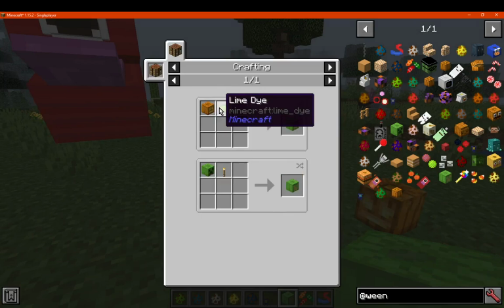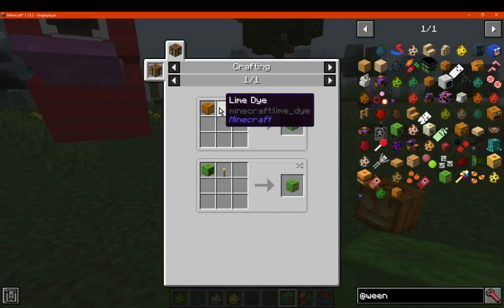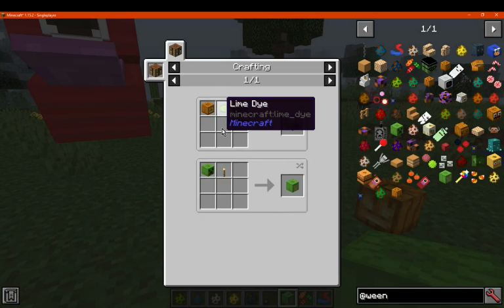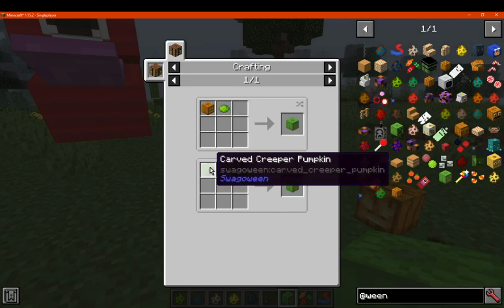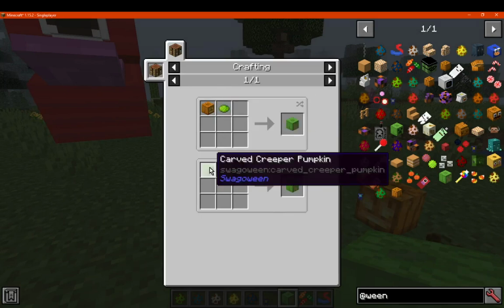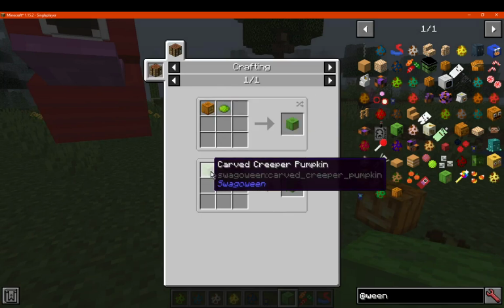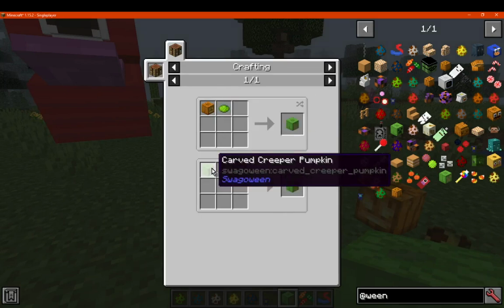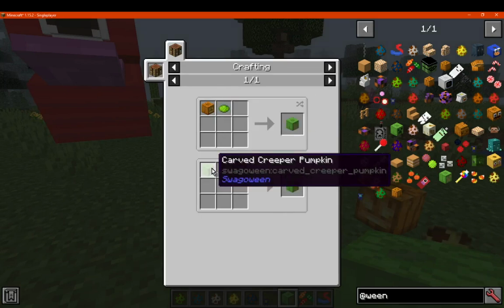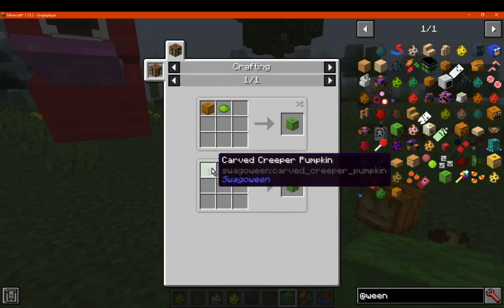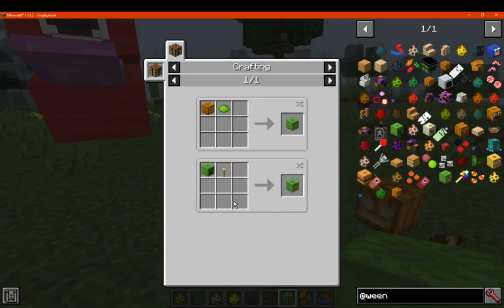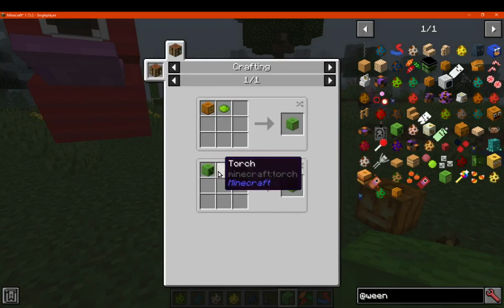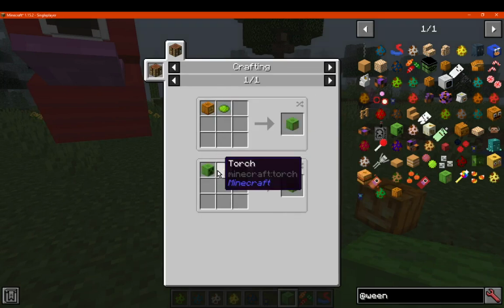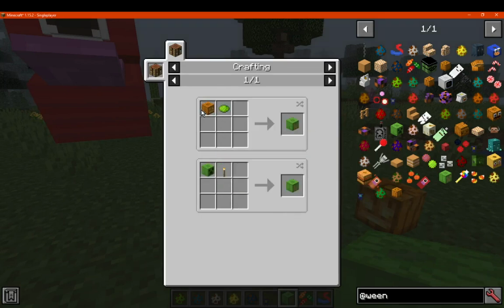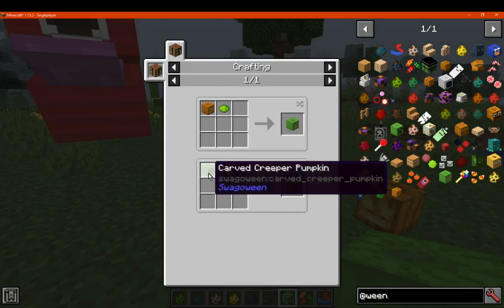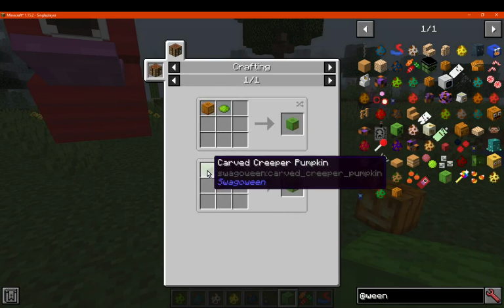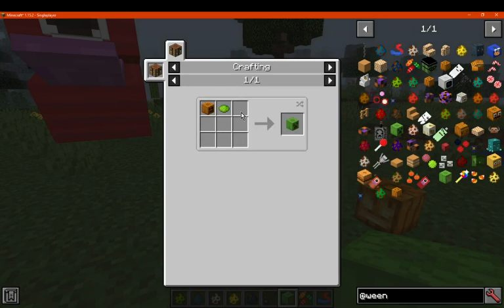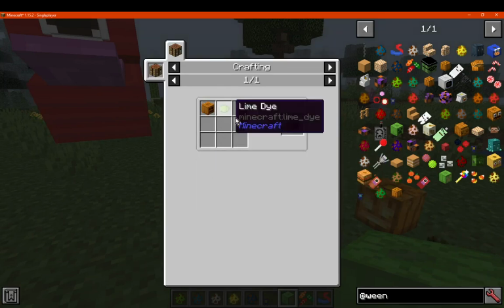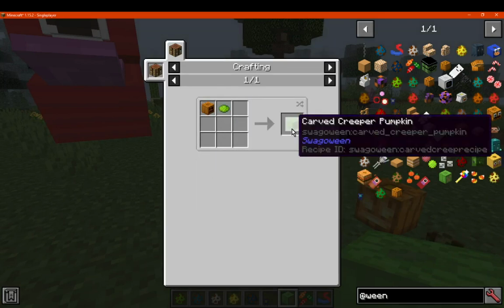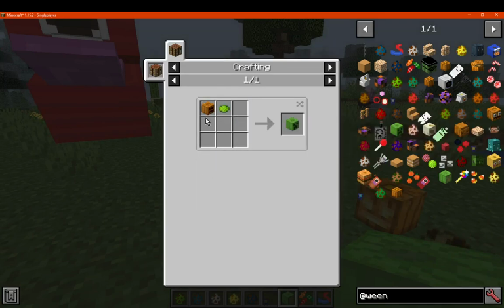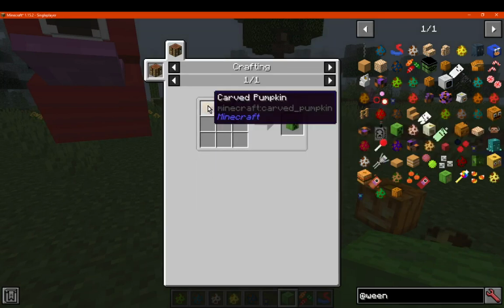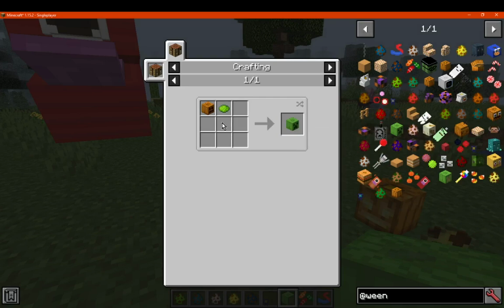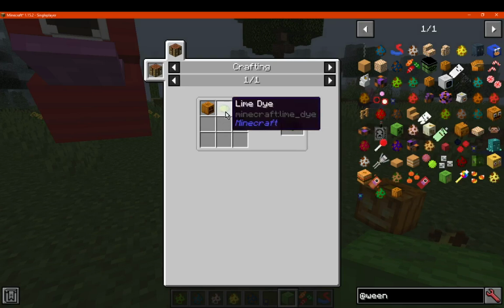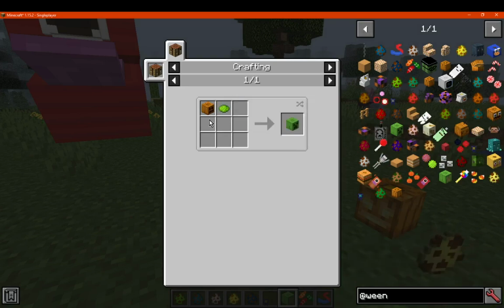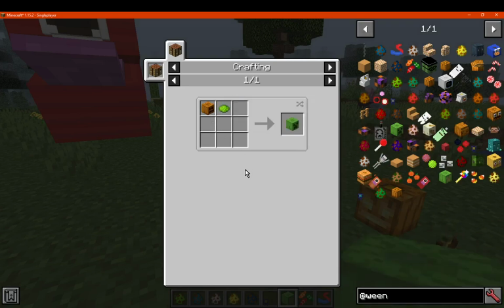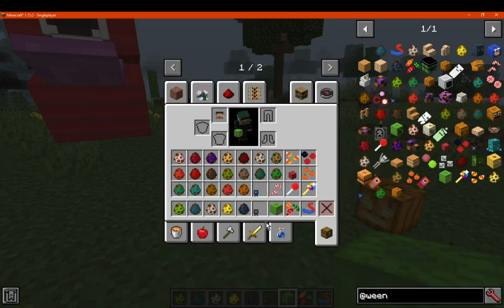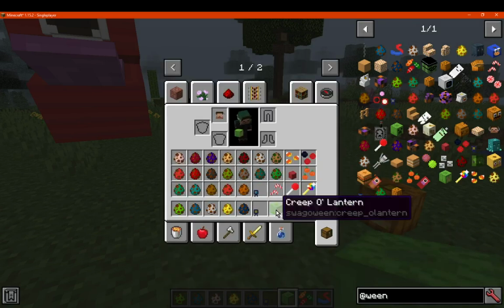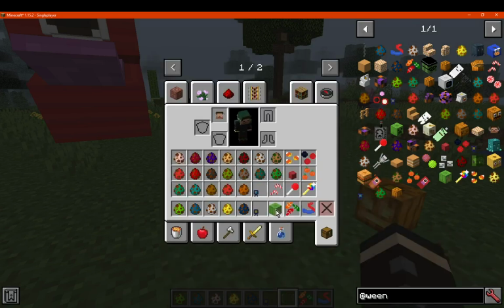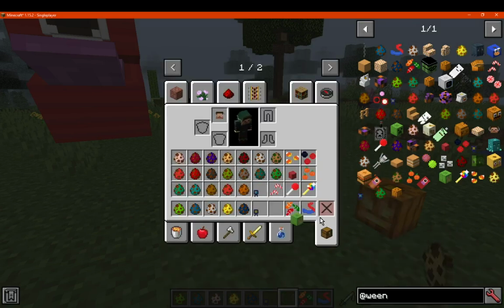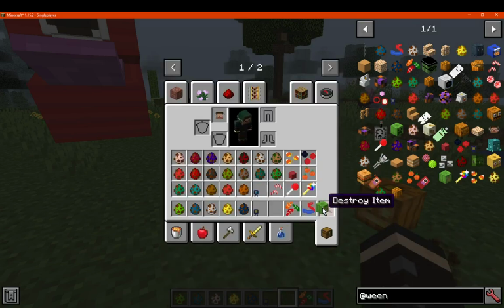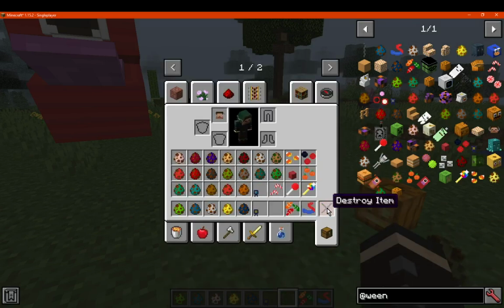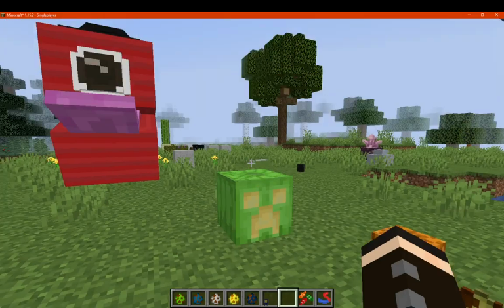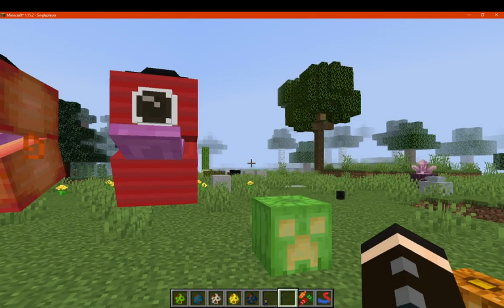The creeper lantern can be made with either a jack-o-lantern and lime dye, or the existing creeper pumpkin and a torch — where the carved pumpkin plus lime dye gives you the creeper pumpkin anyway.